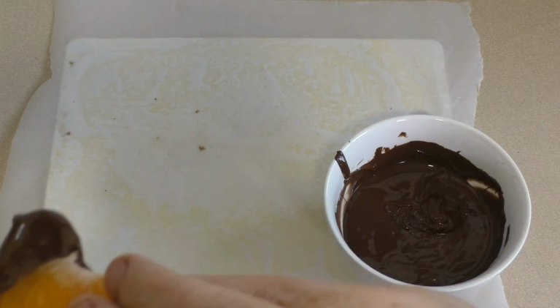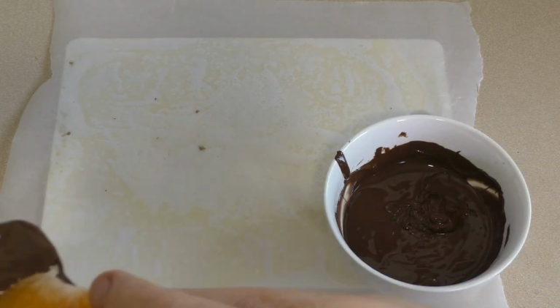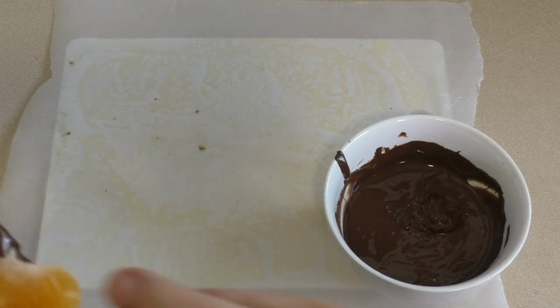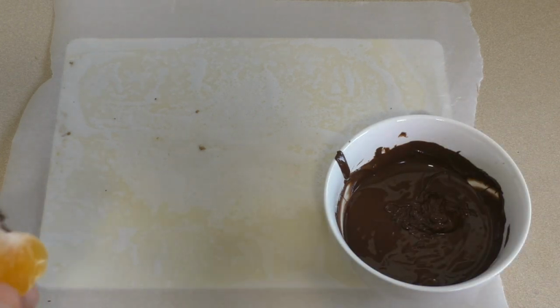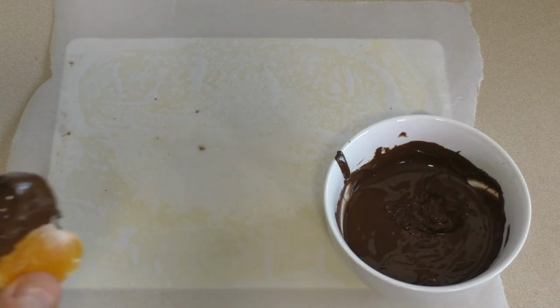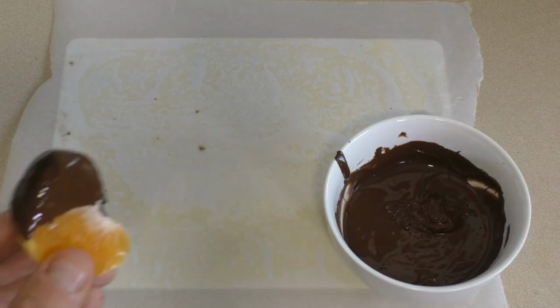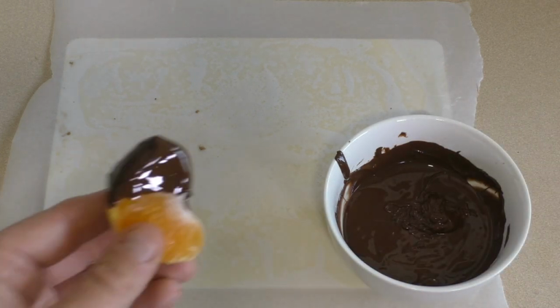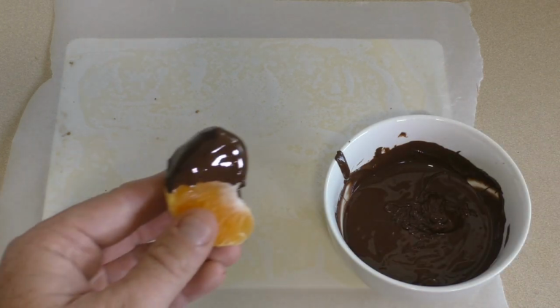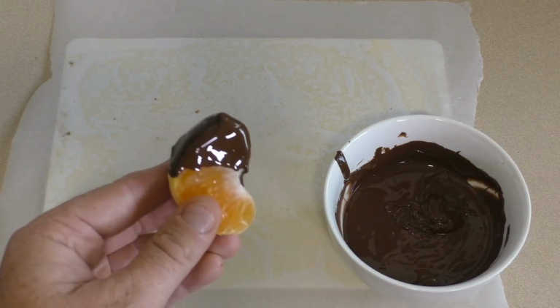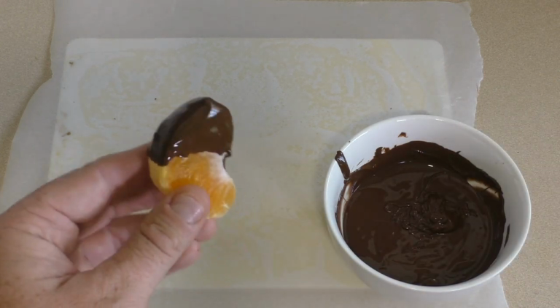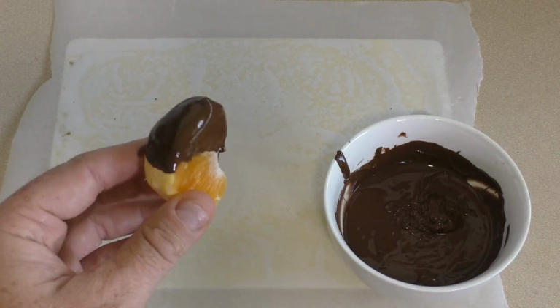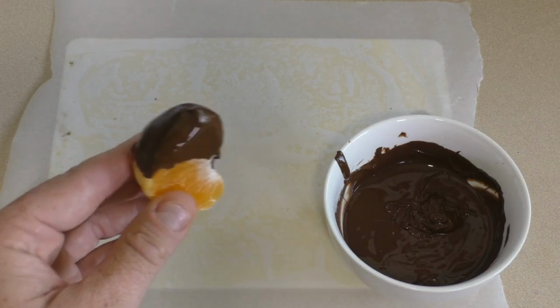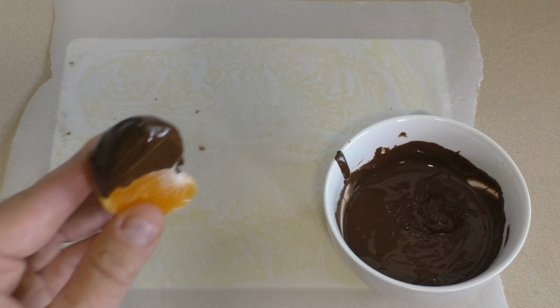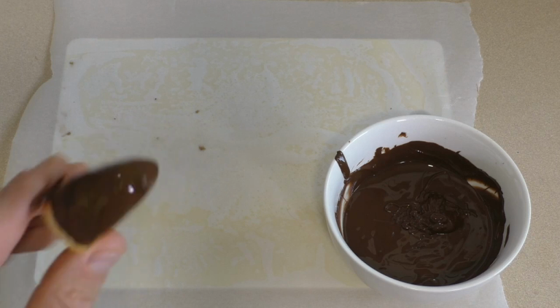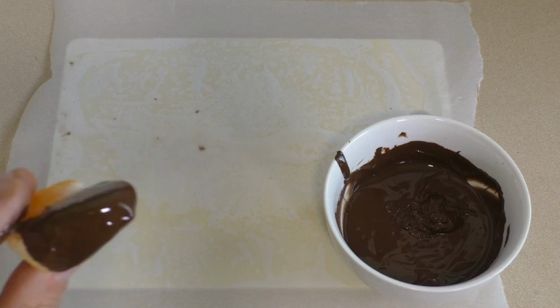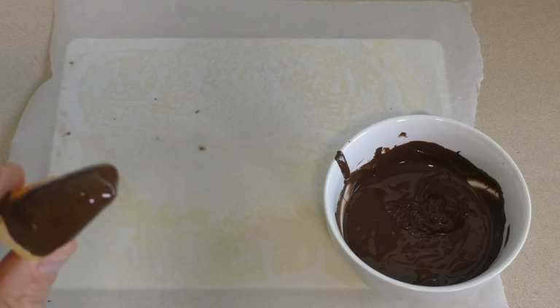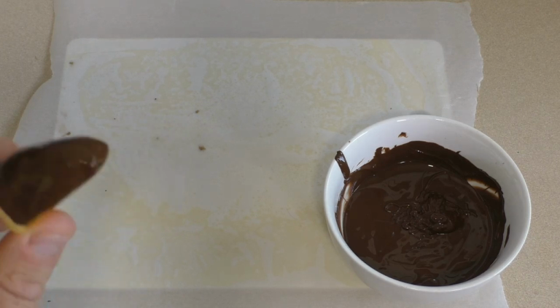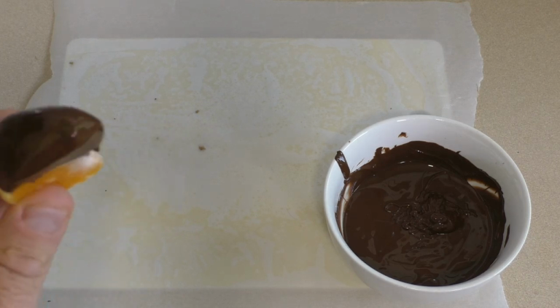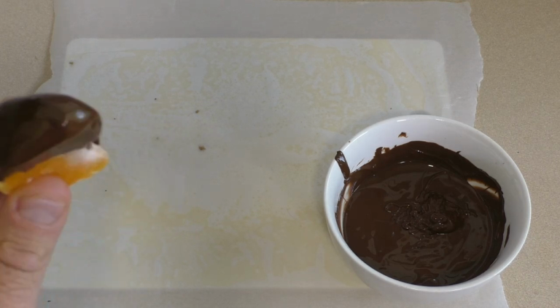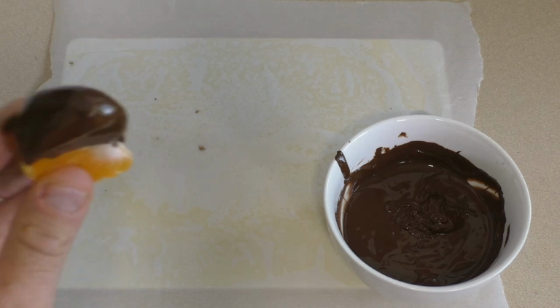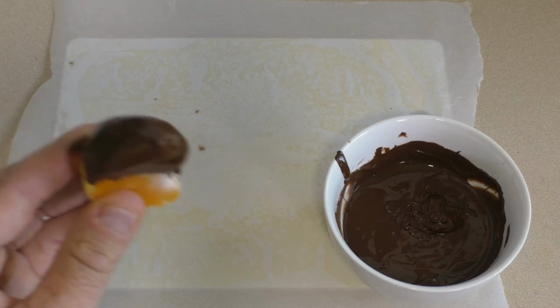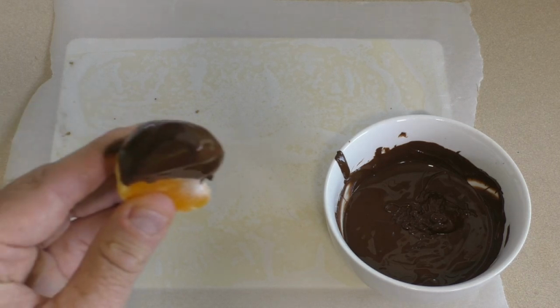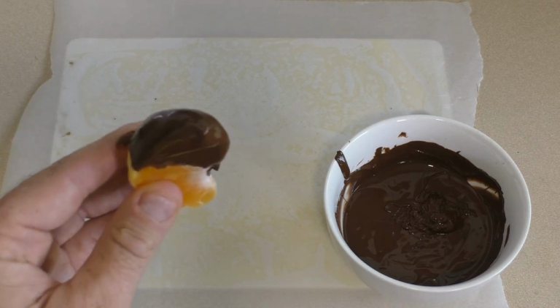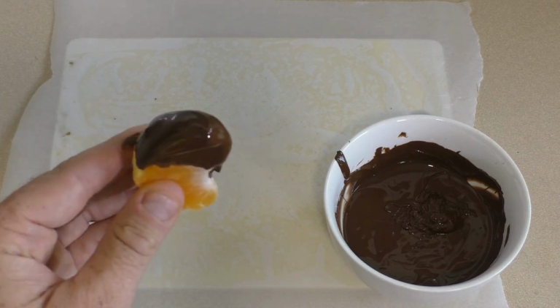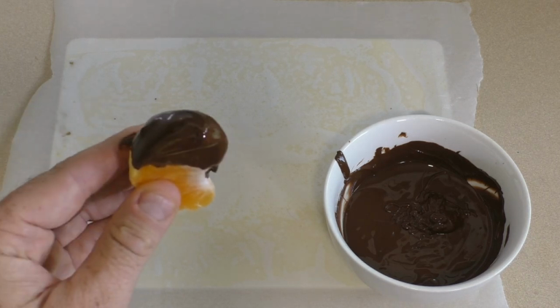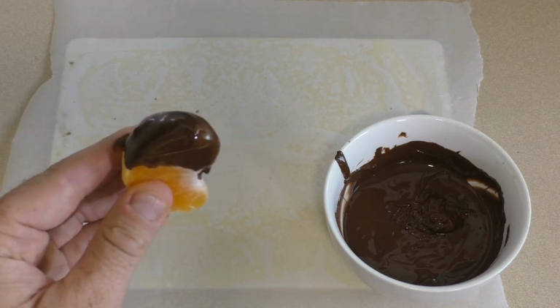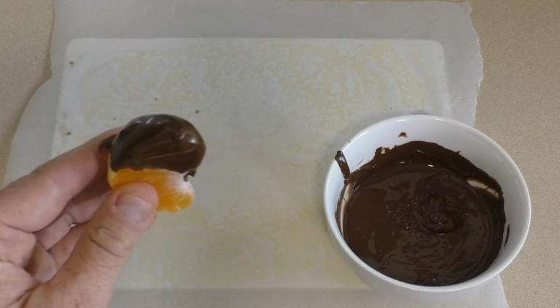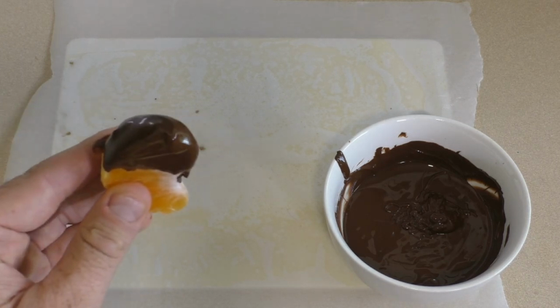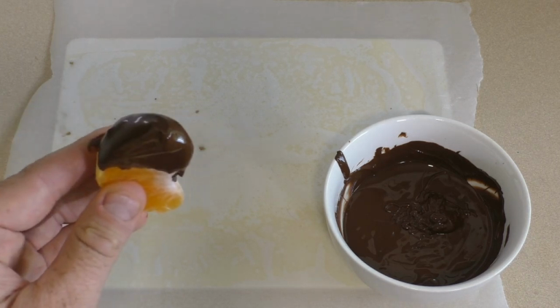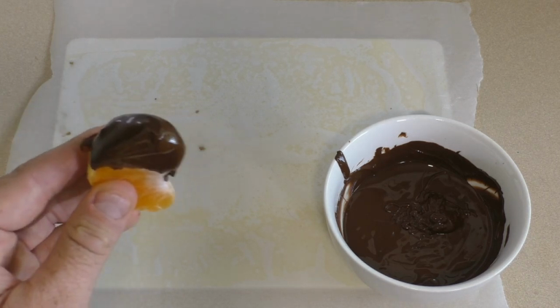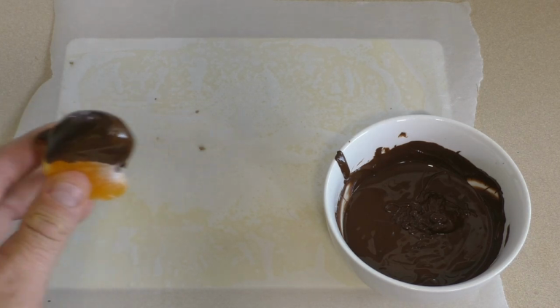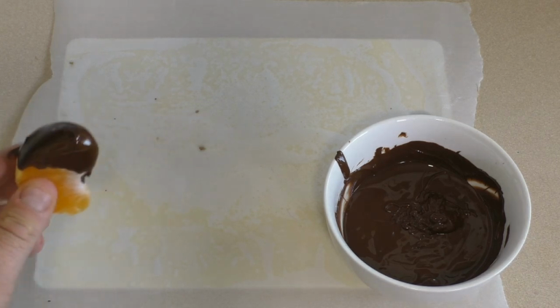Once you've done that with all of them, put it in the fridge to set for about 10 minutes.